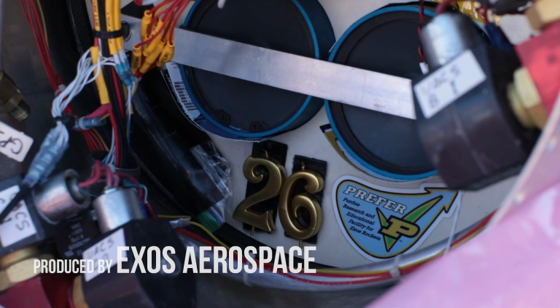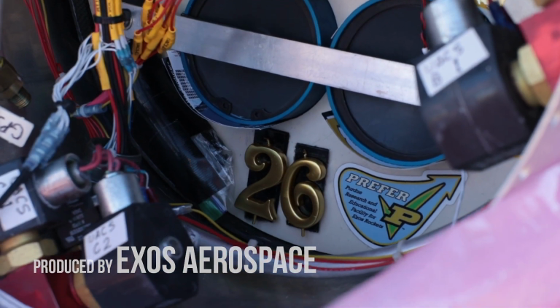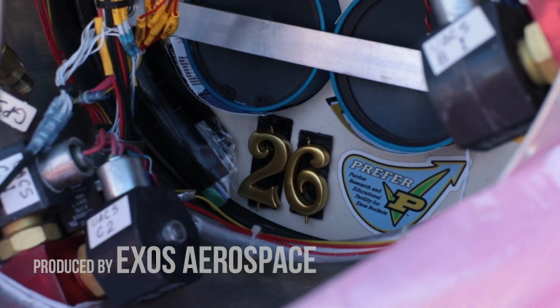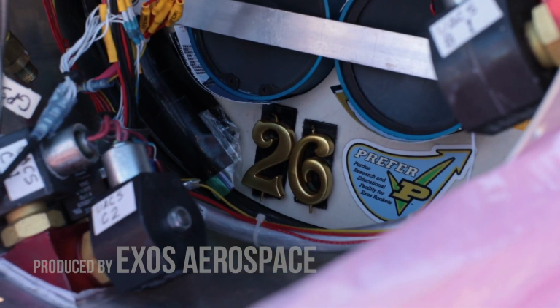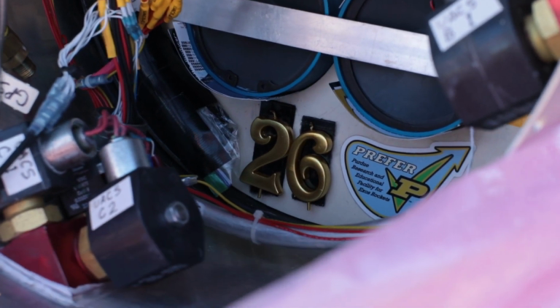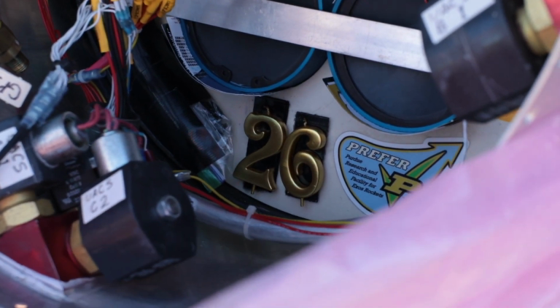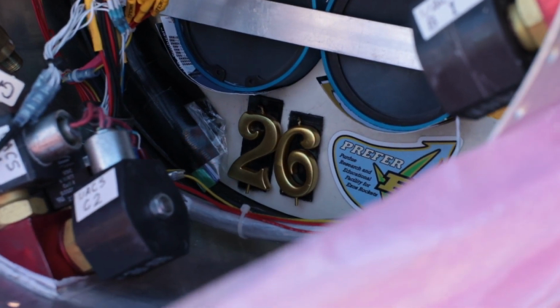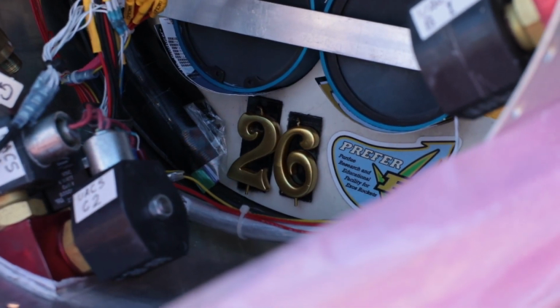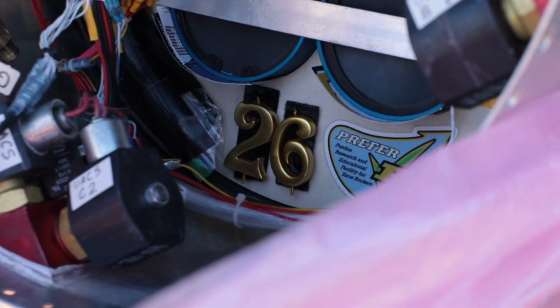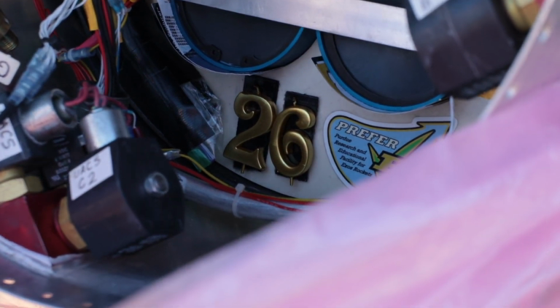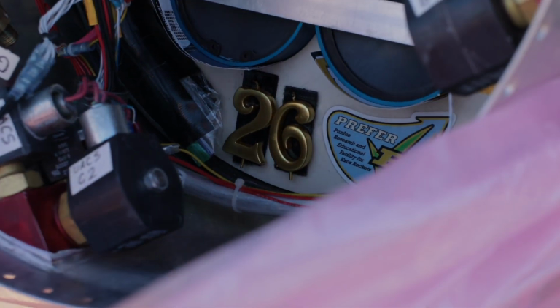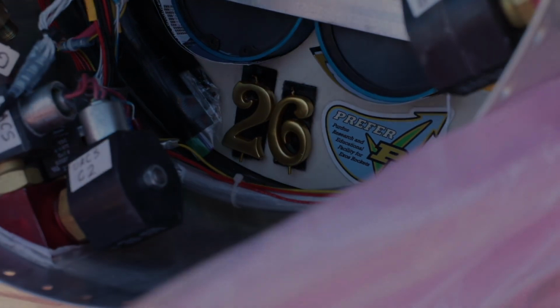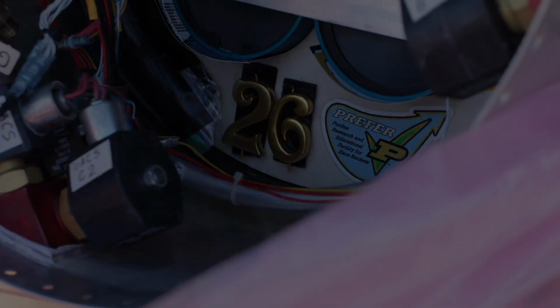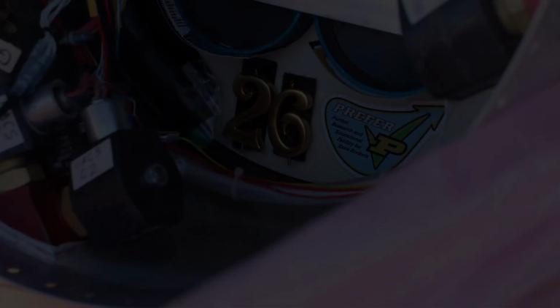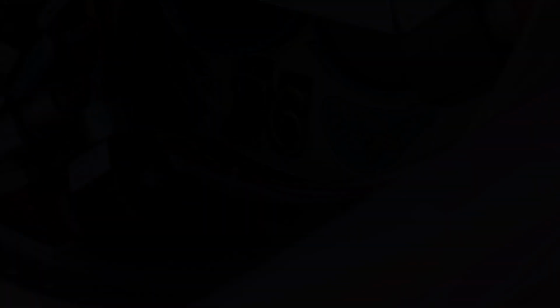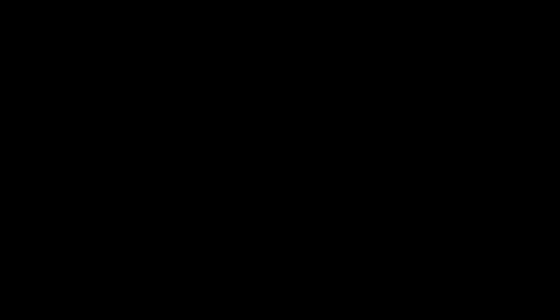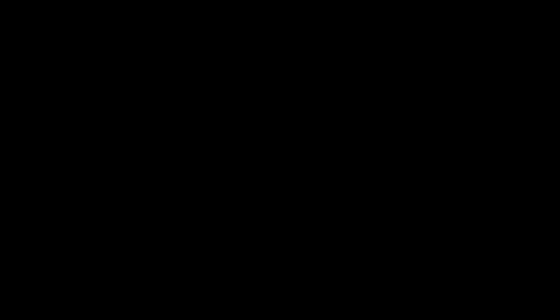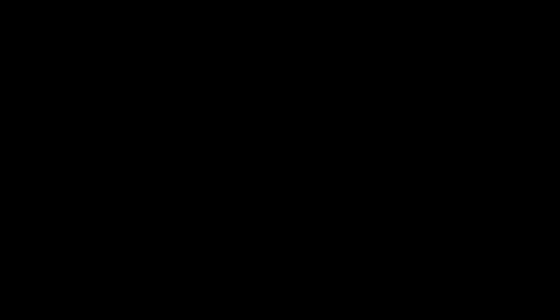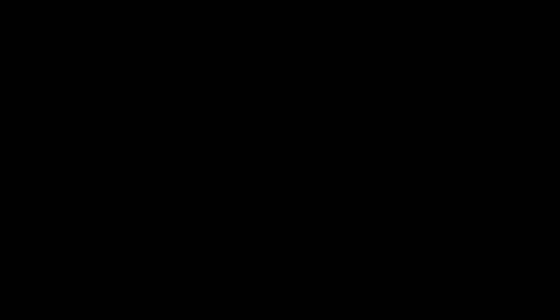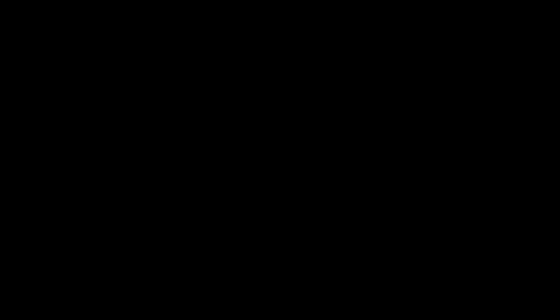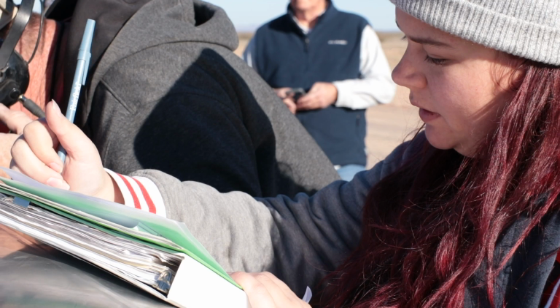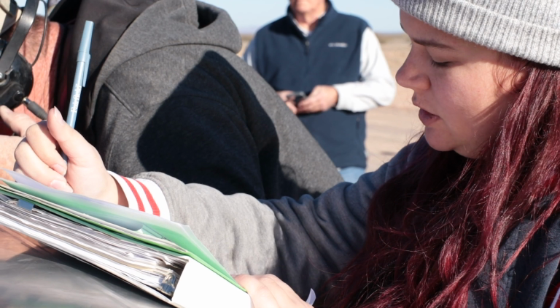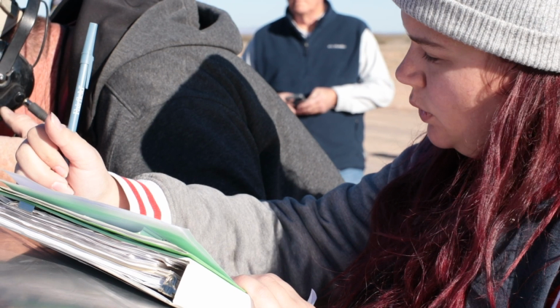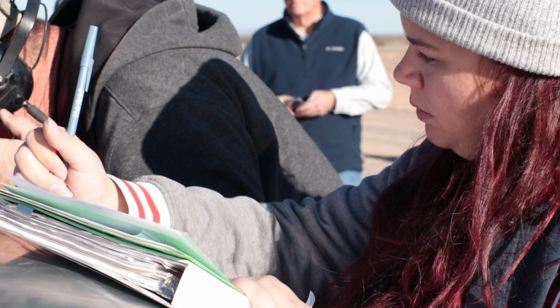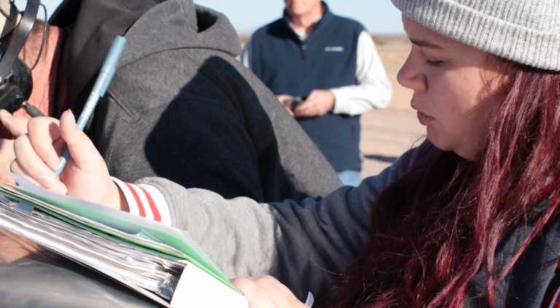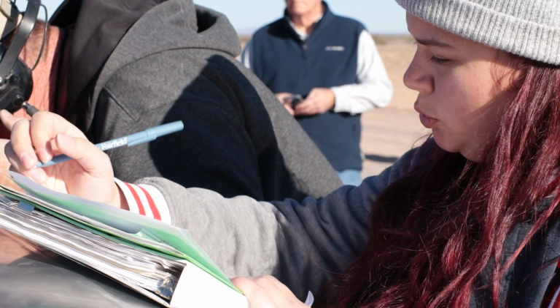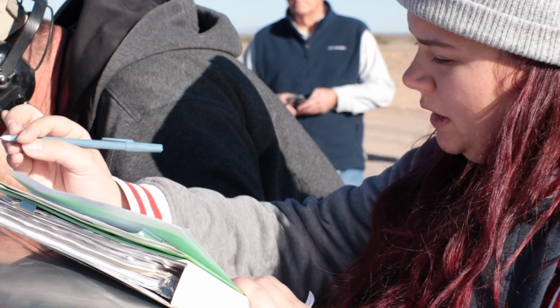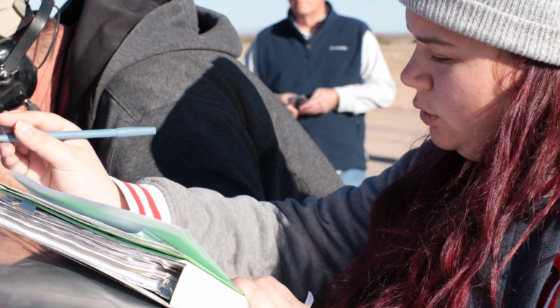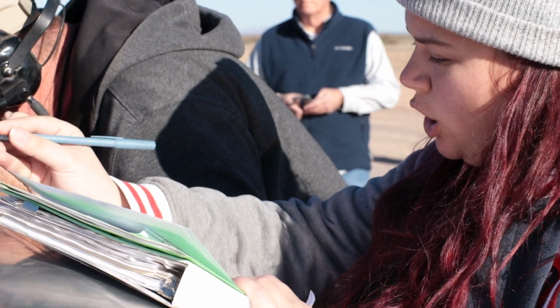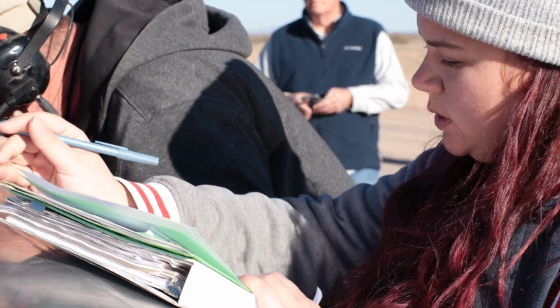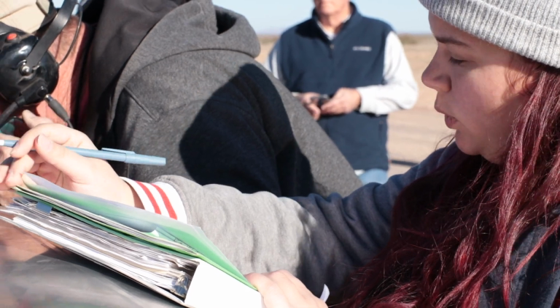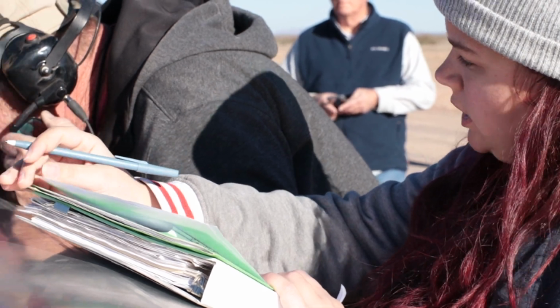Launch Control, advance to engine ignition 1. Launch Control, vehicle is at engine ignition 1.